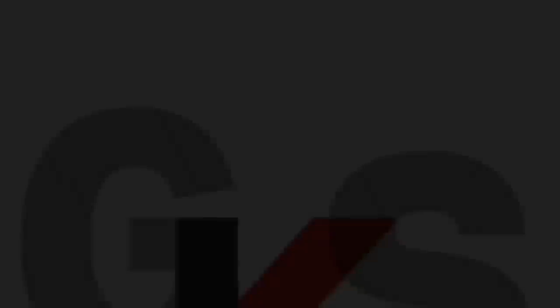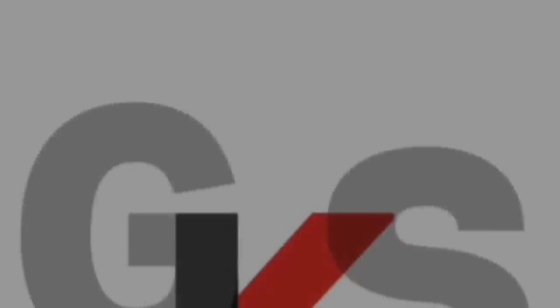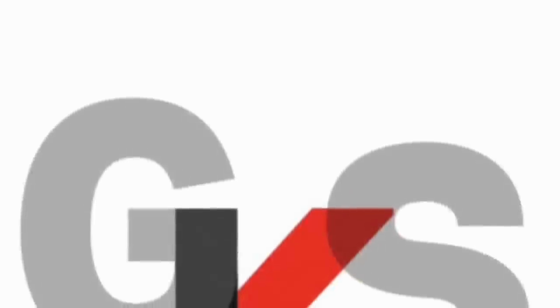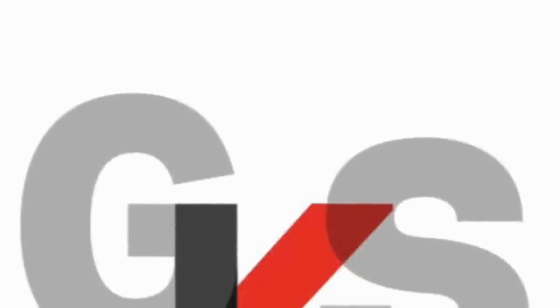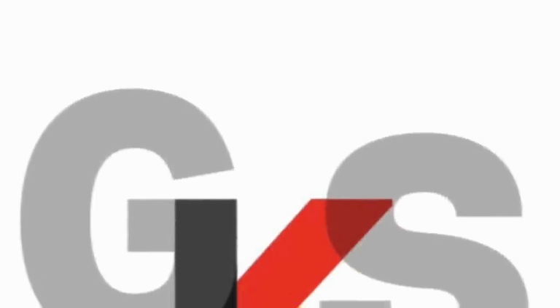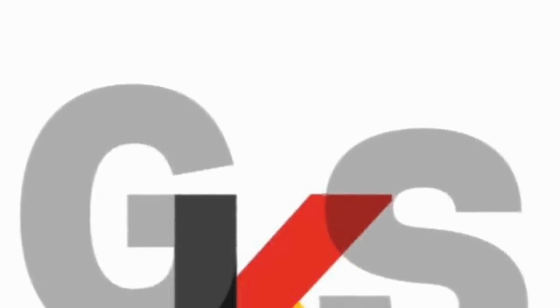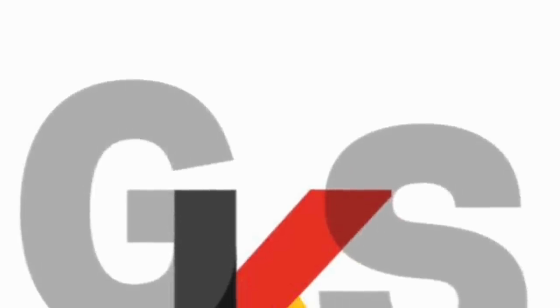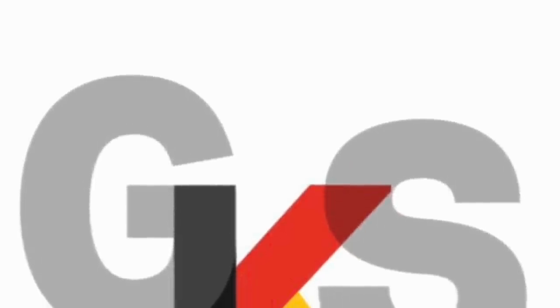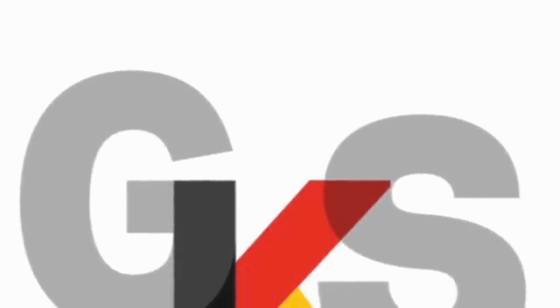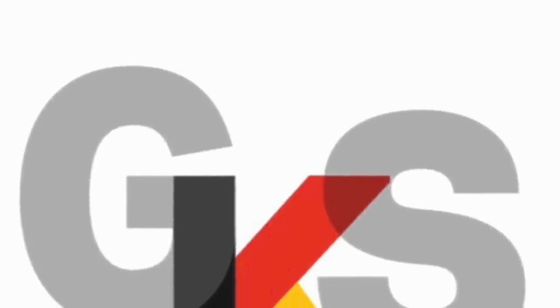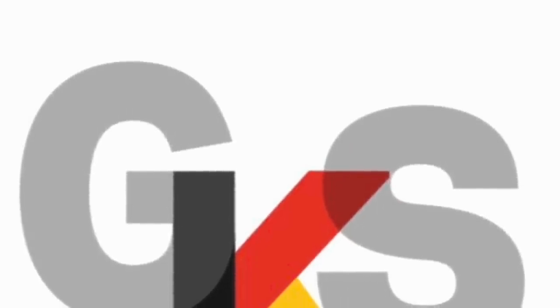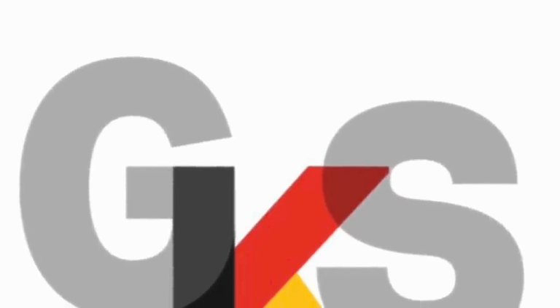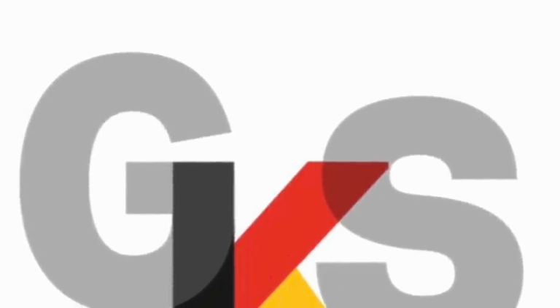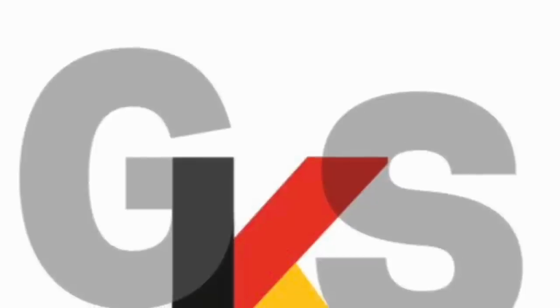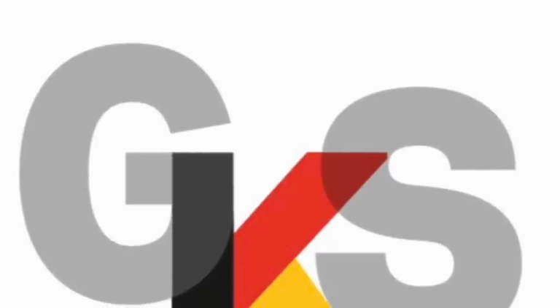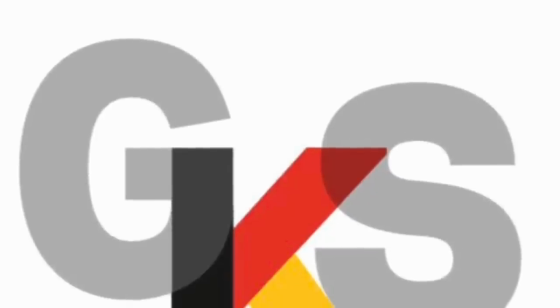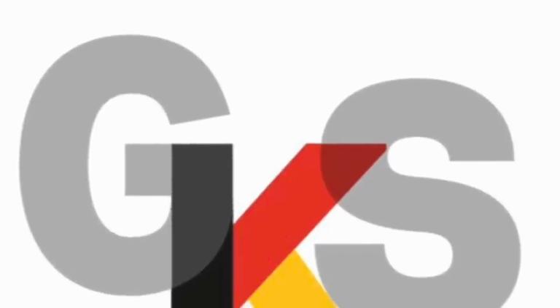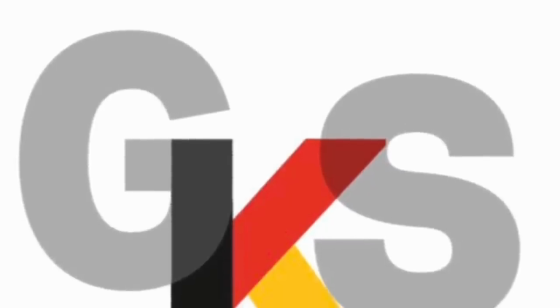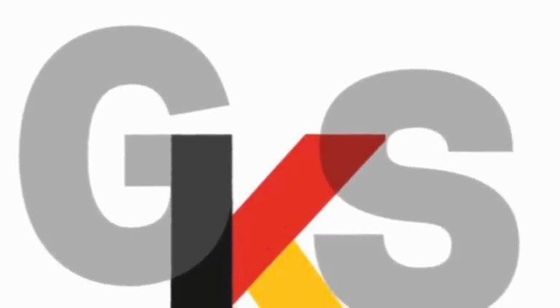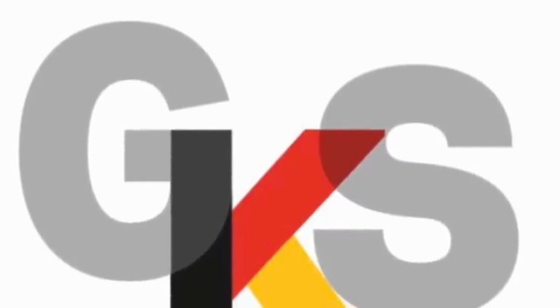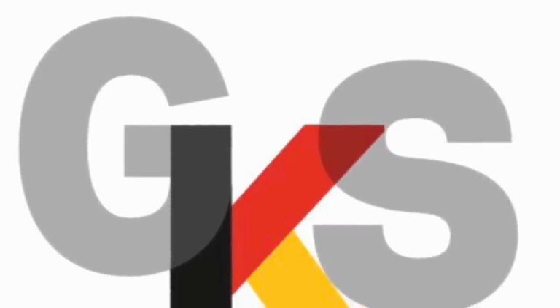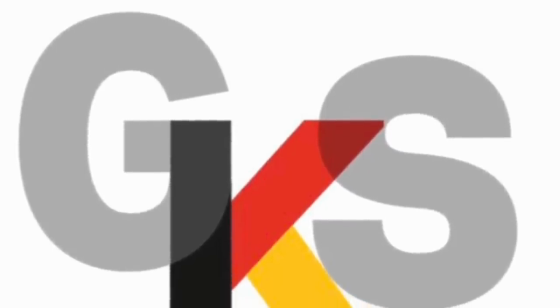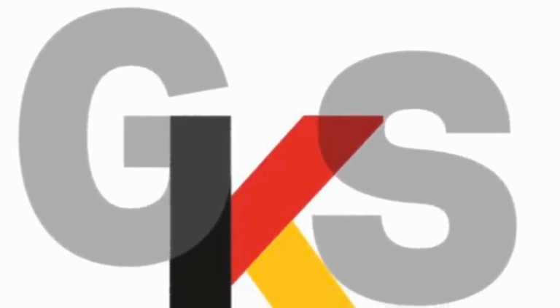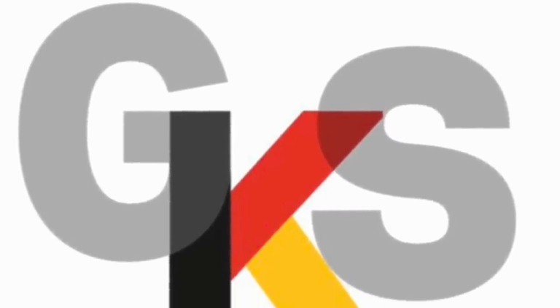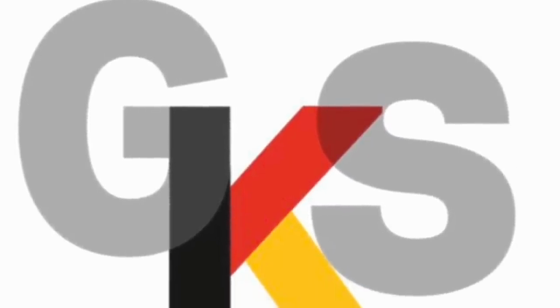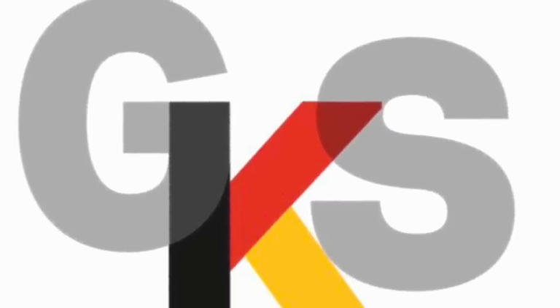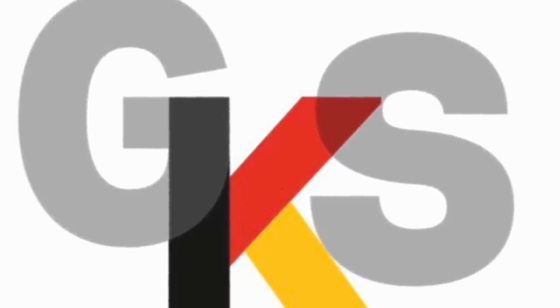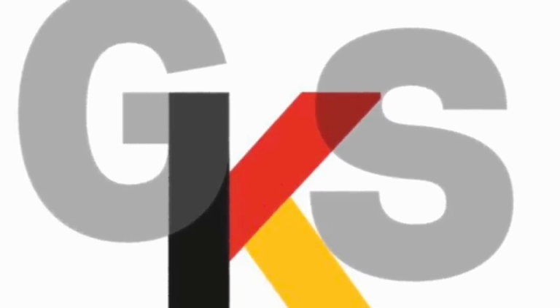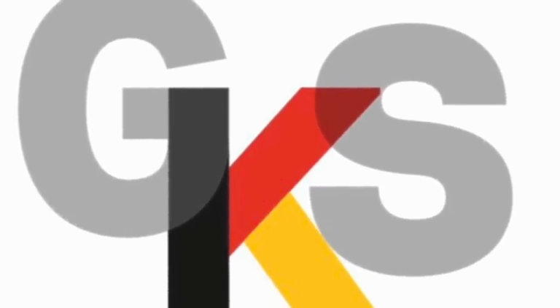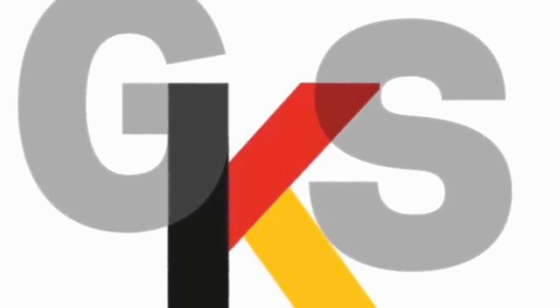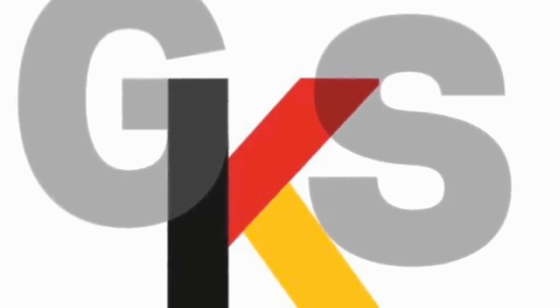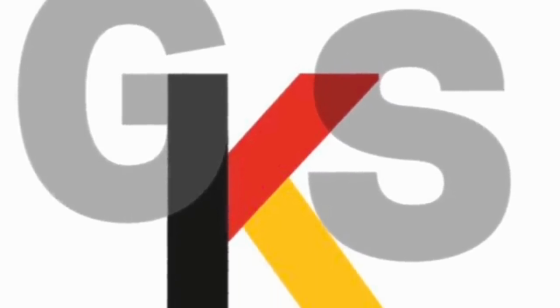Thanks to German Knife Shop for sponsoring Everyday Tactical Vids. German-Knife-Shop.com